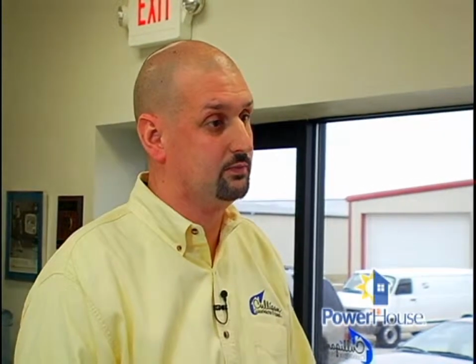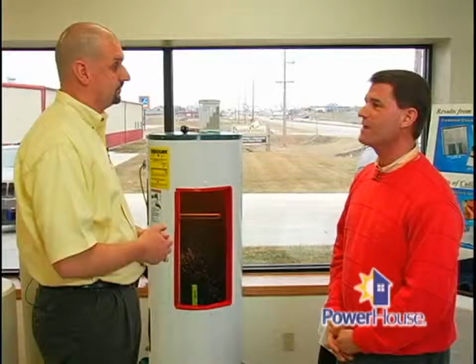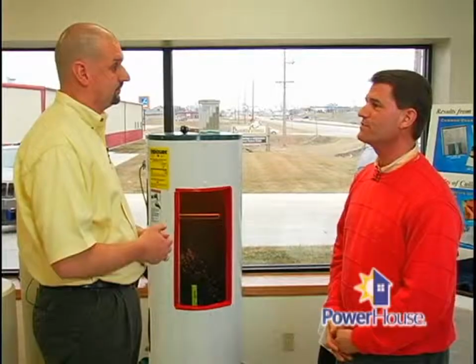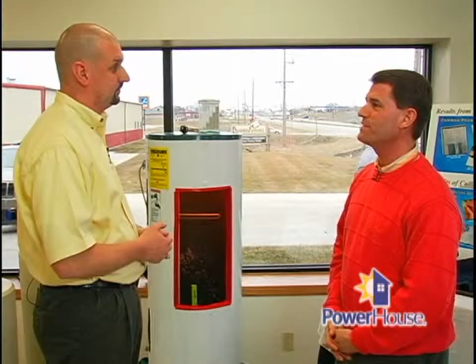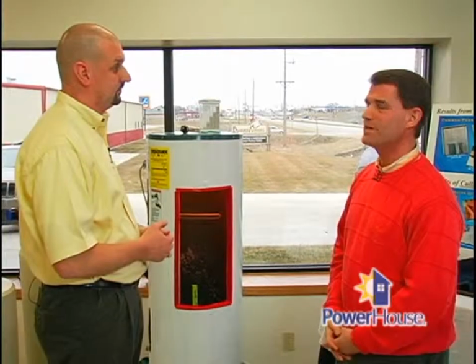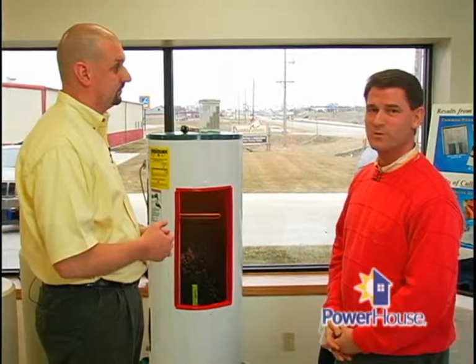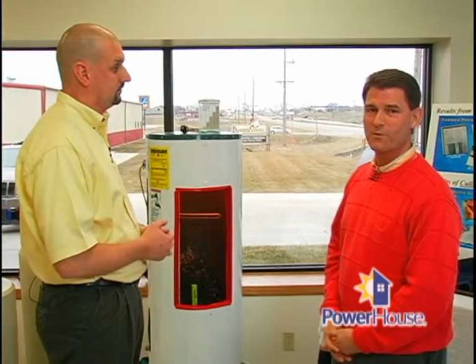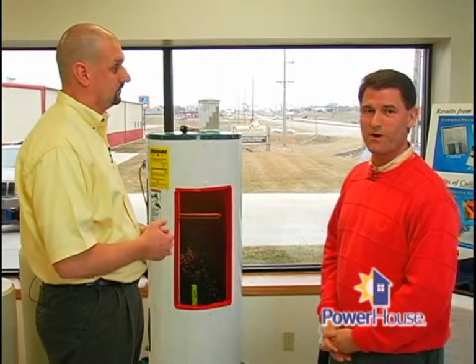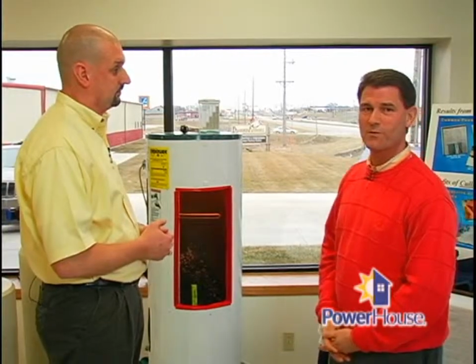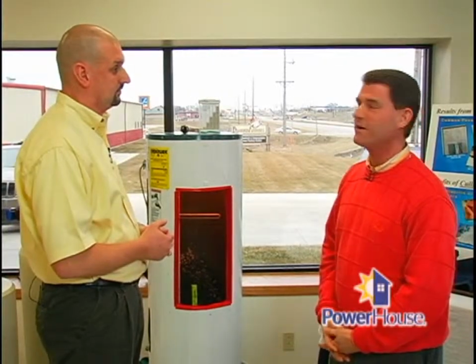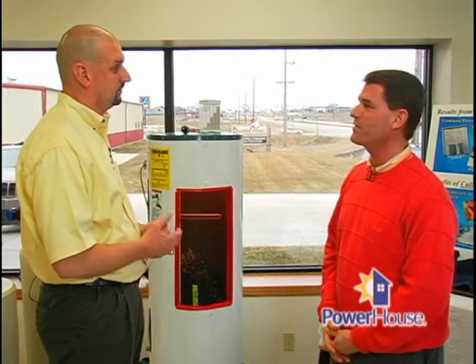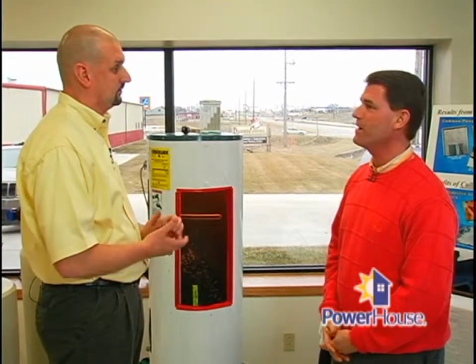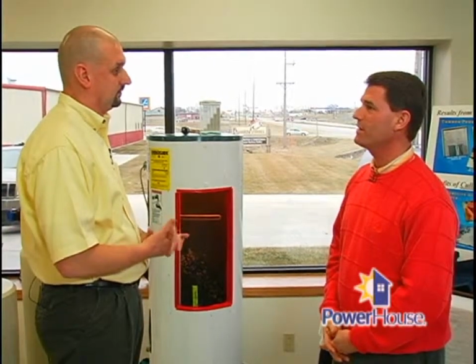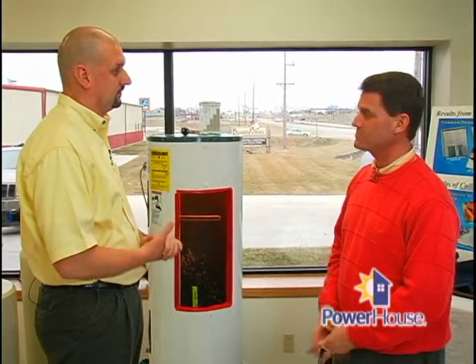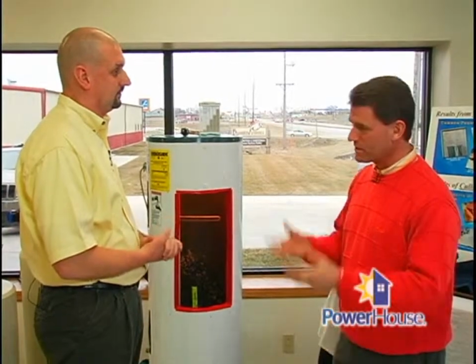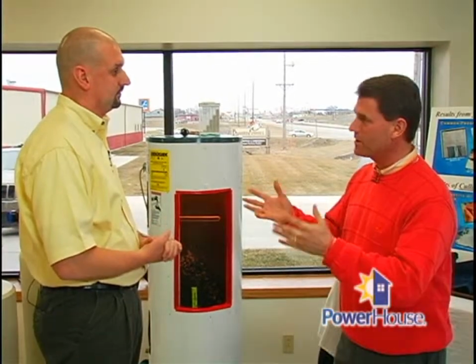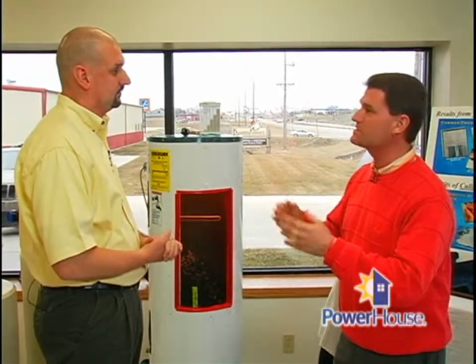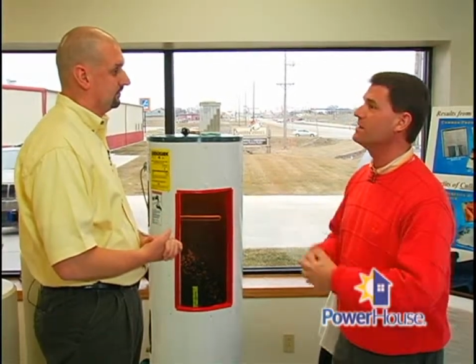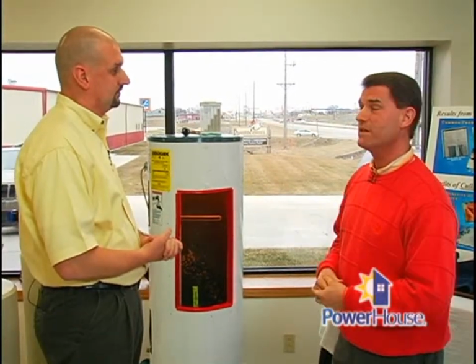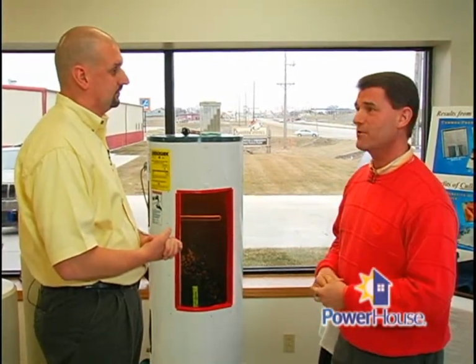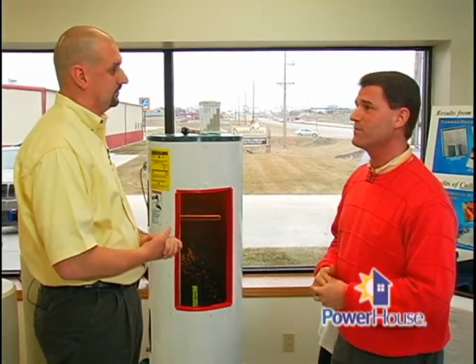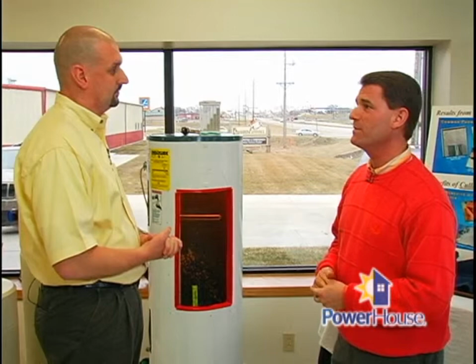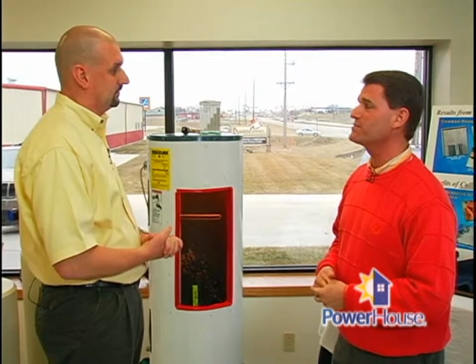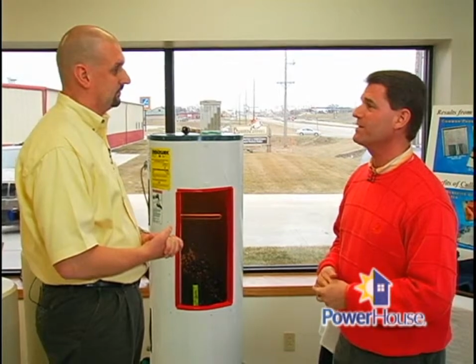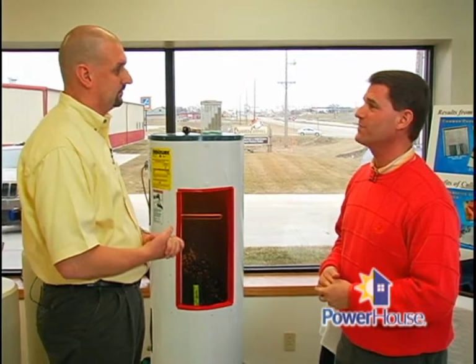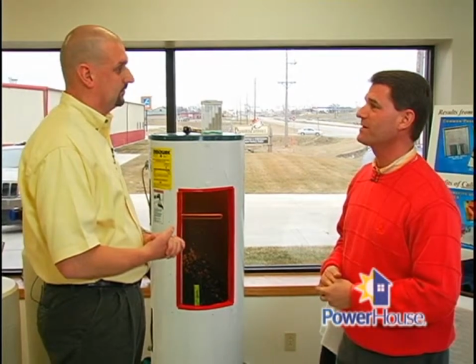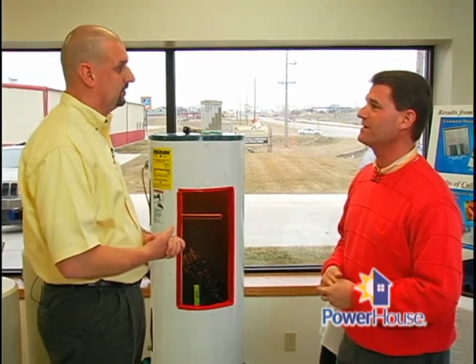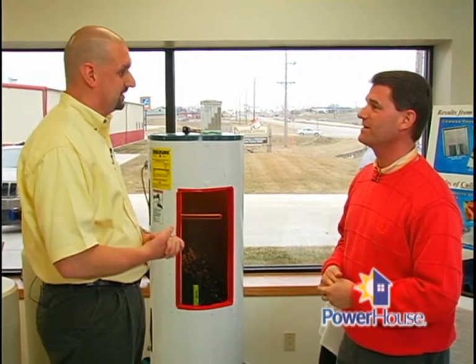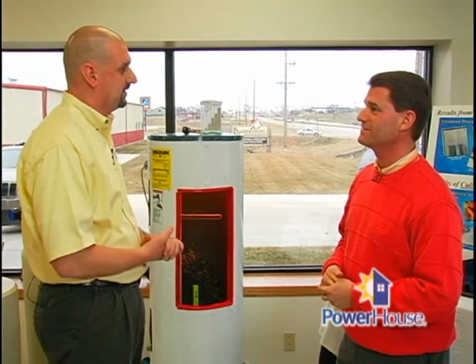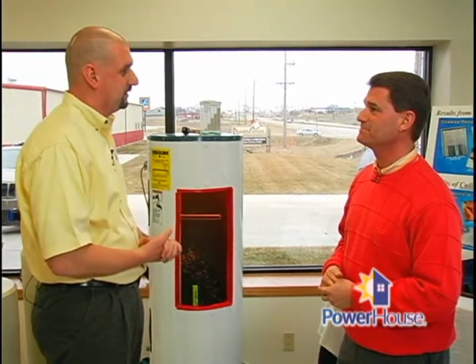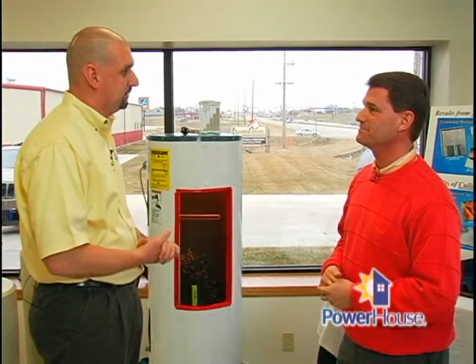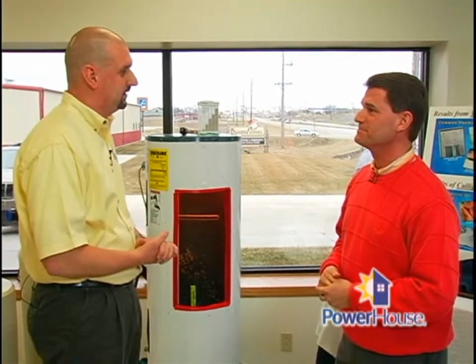Energy conservation — that's what we're all about here on Powerhouse. Mark, a lot of great information. Thank you, Mark. You betcha. Thank you, Pete.